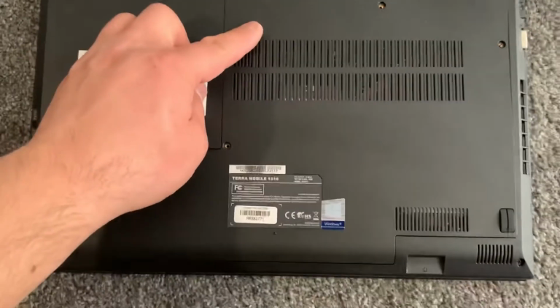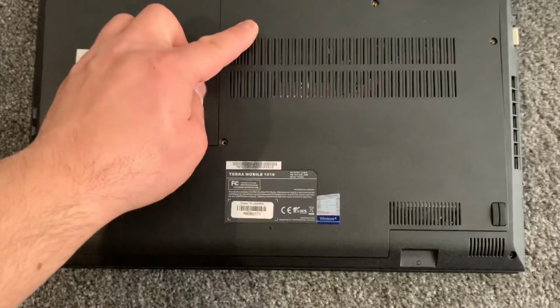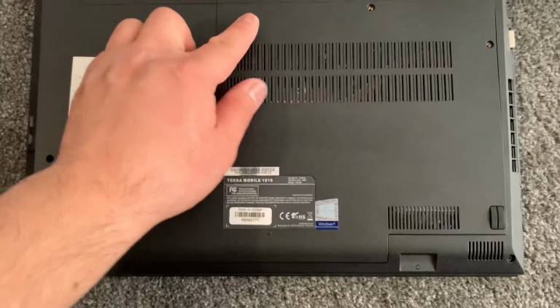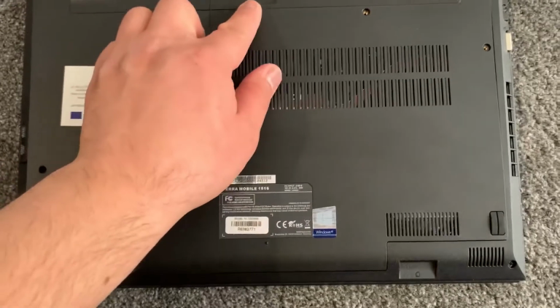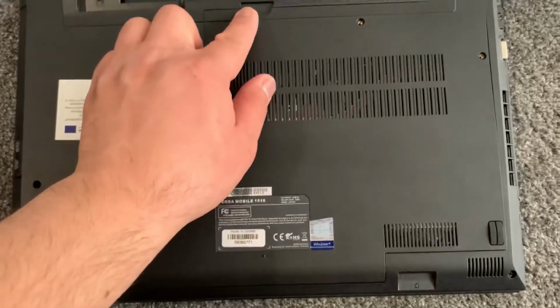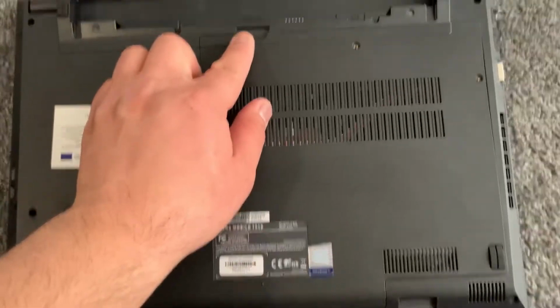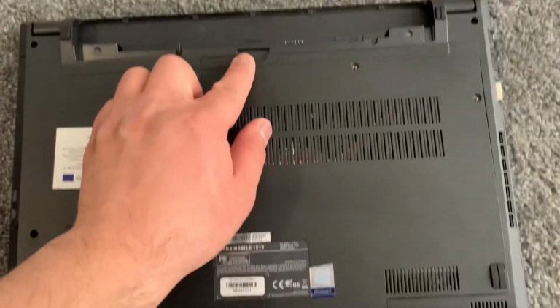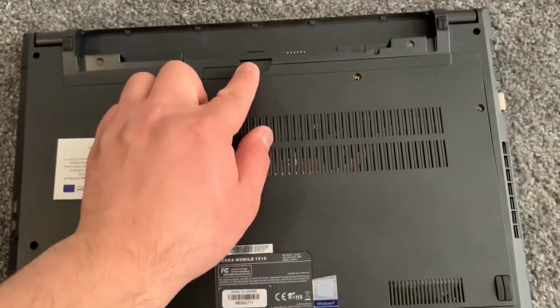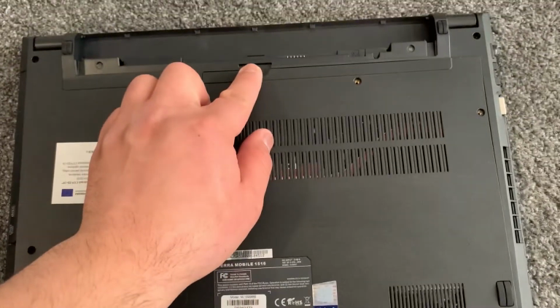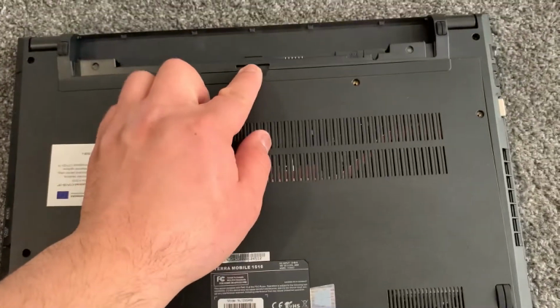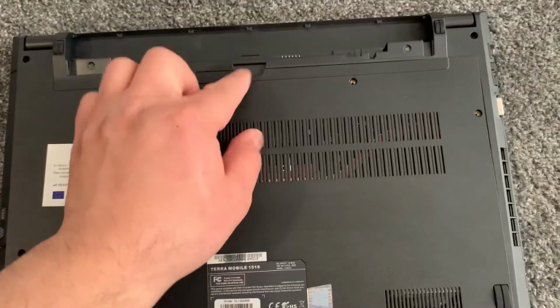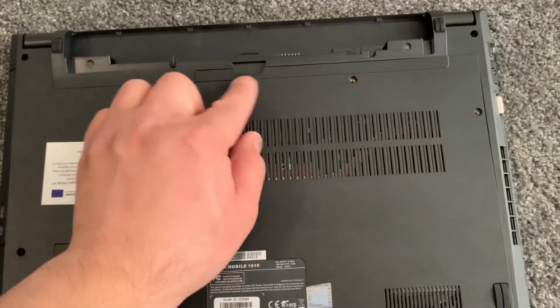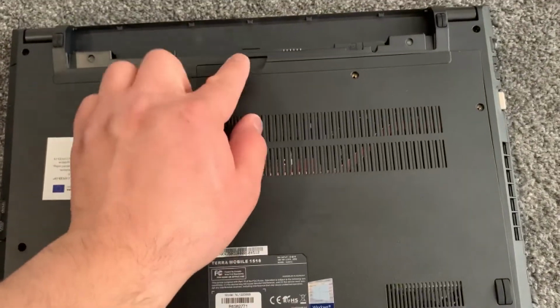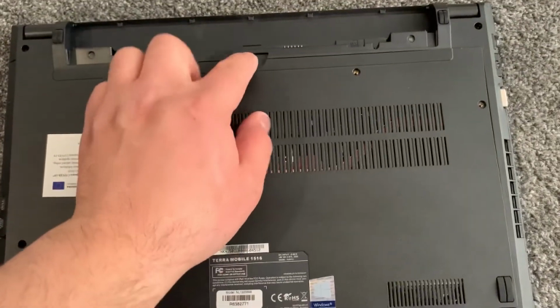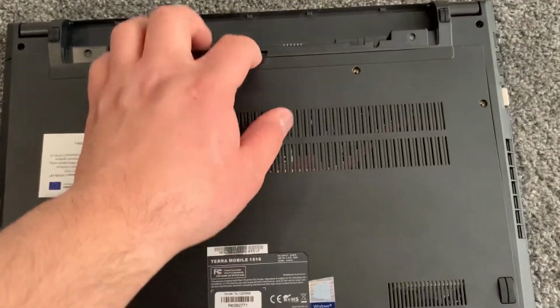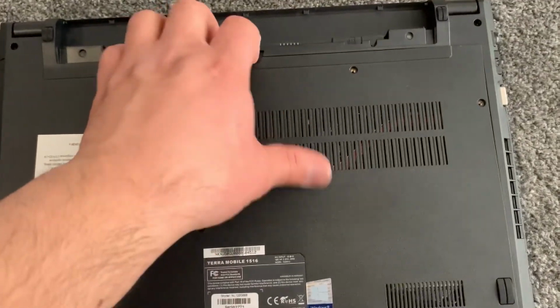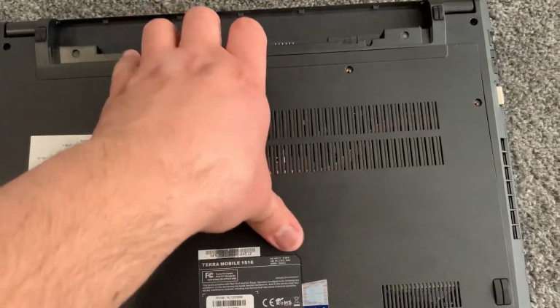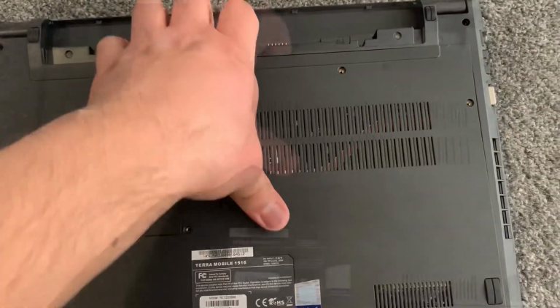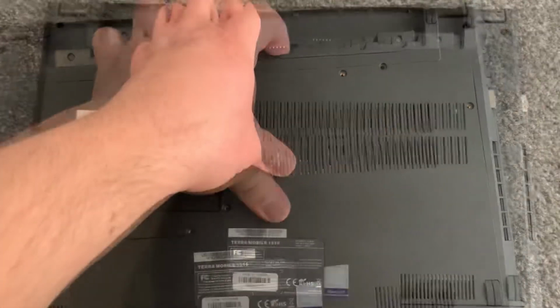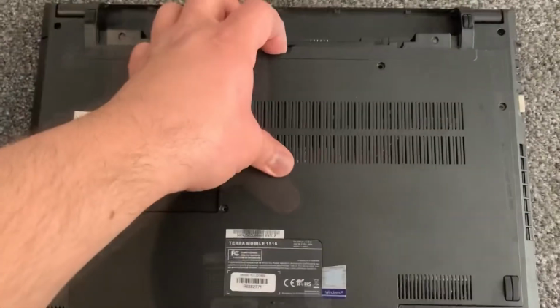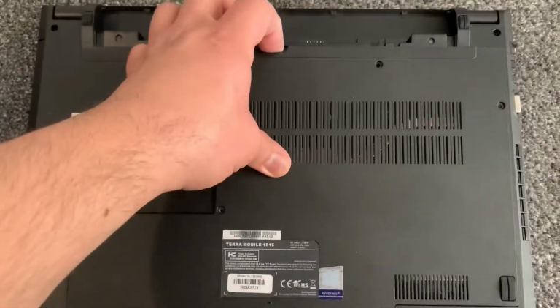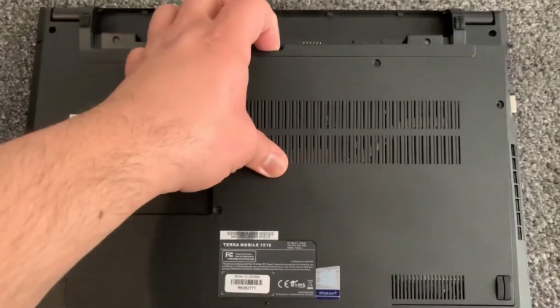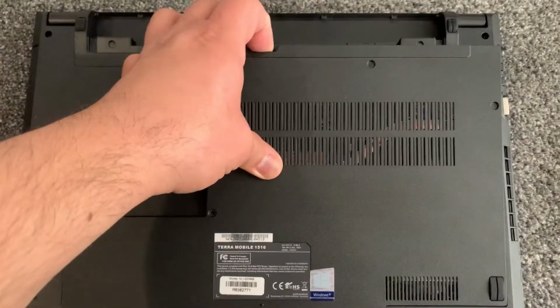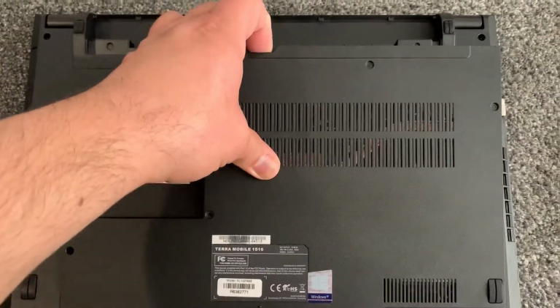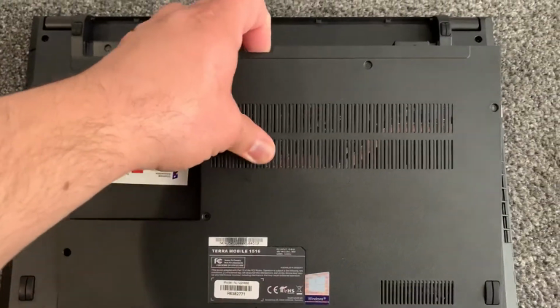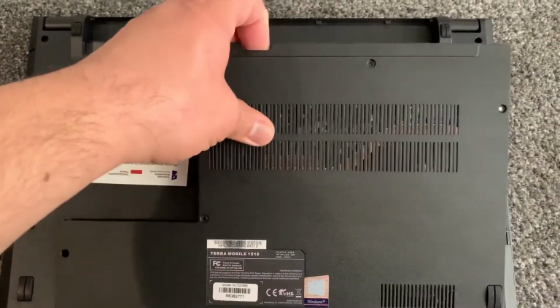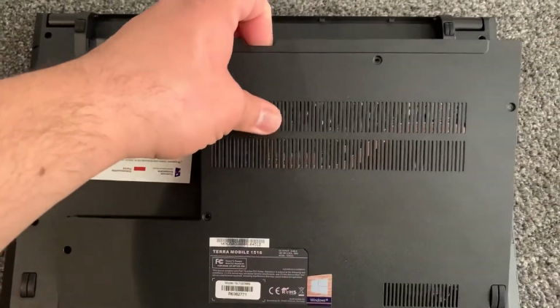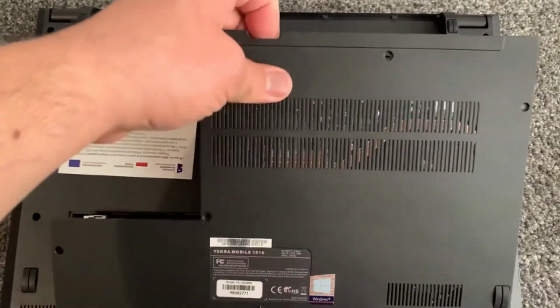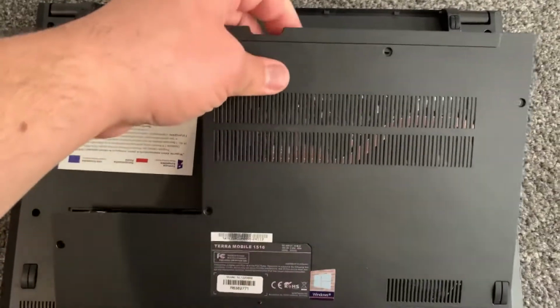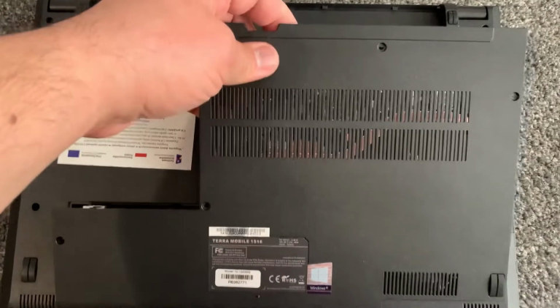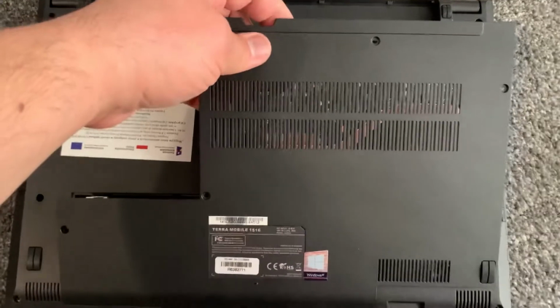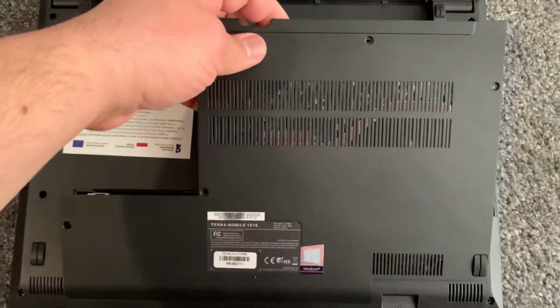Then what you need to do is put your finger in between here and just pull up, just like this.